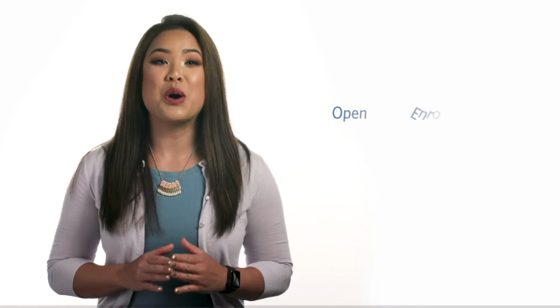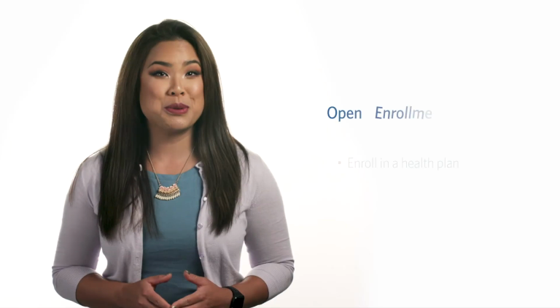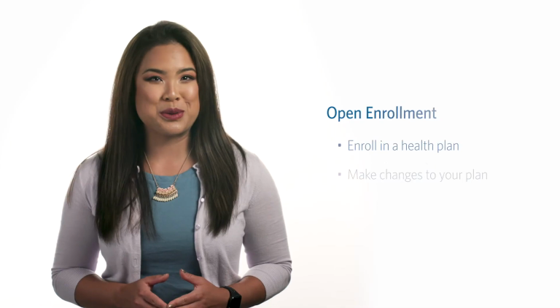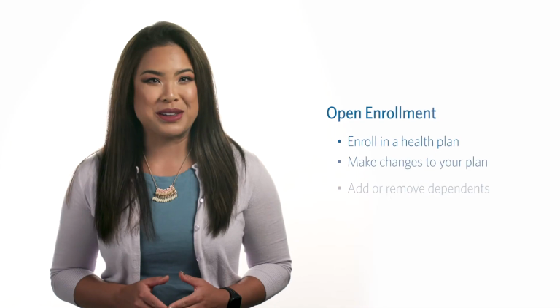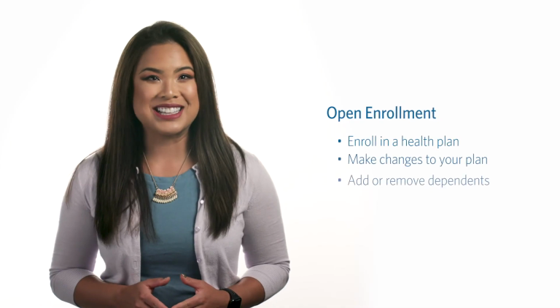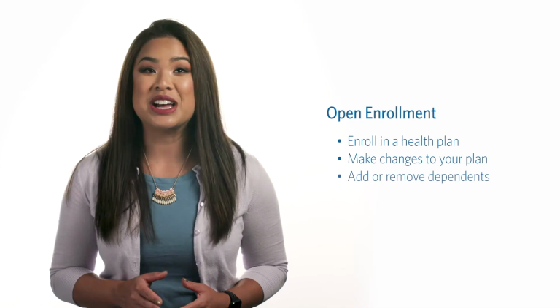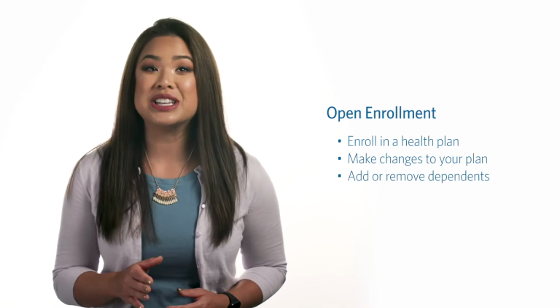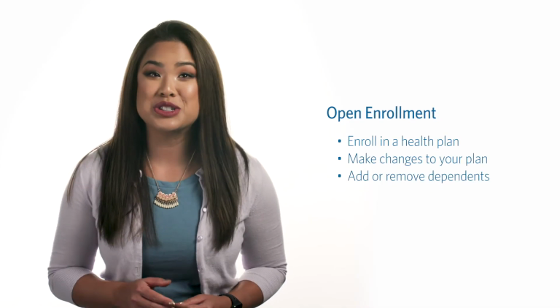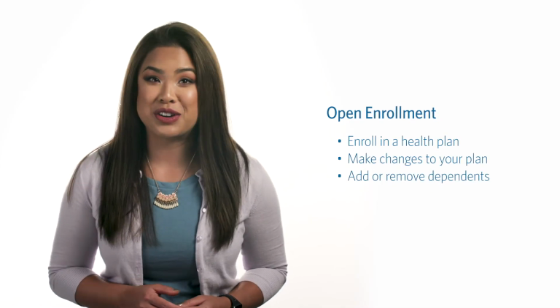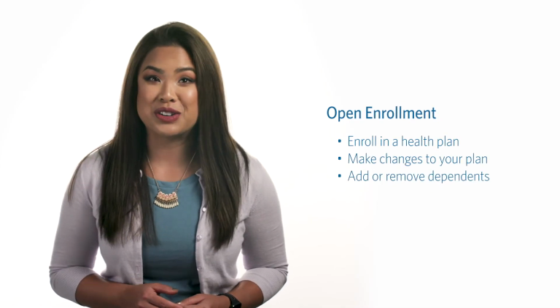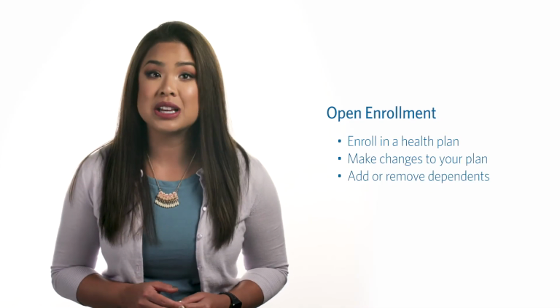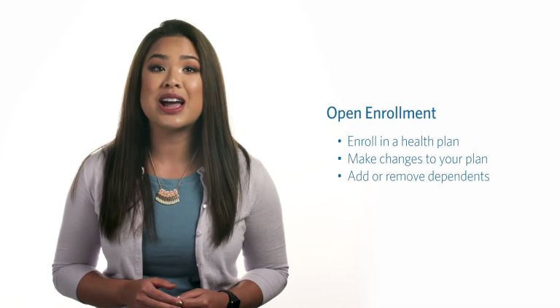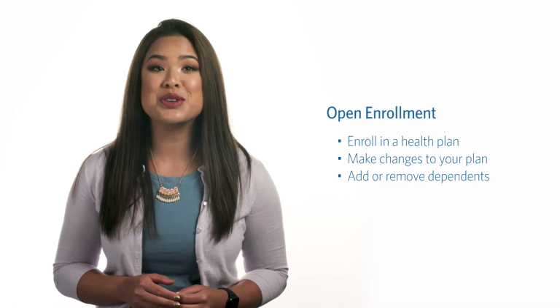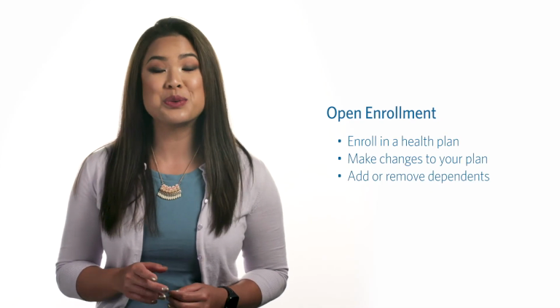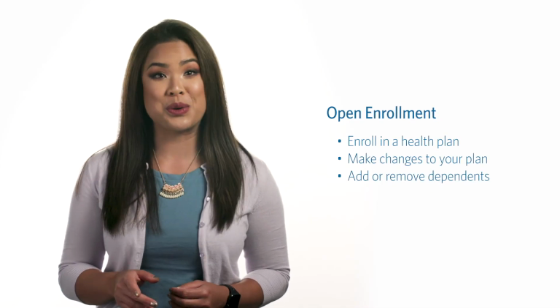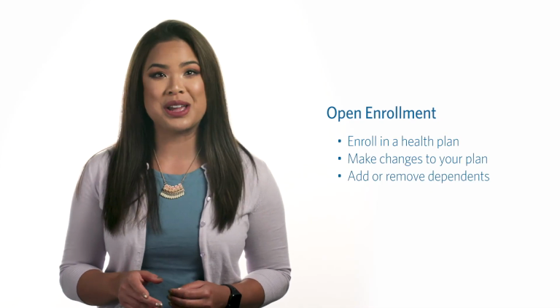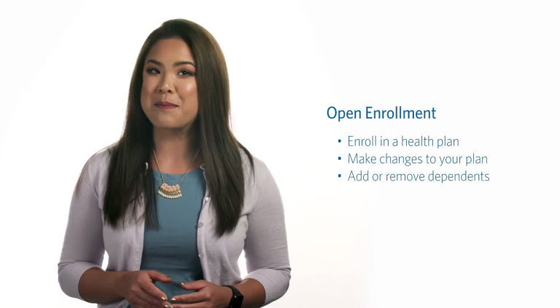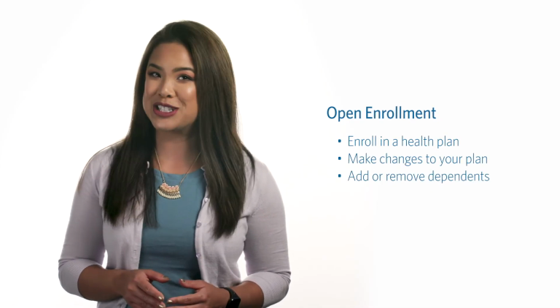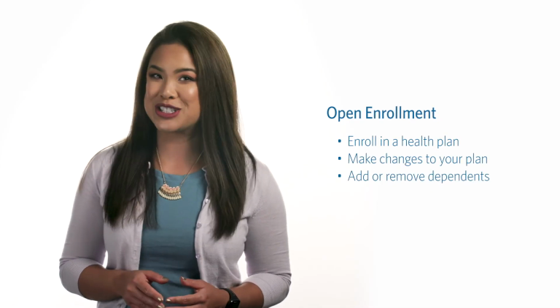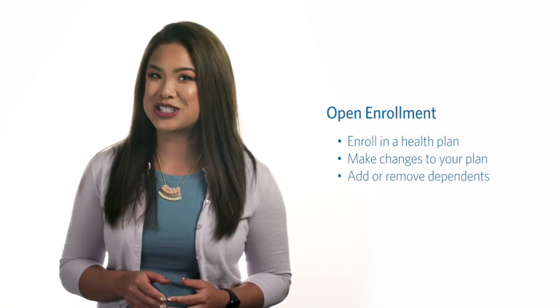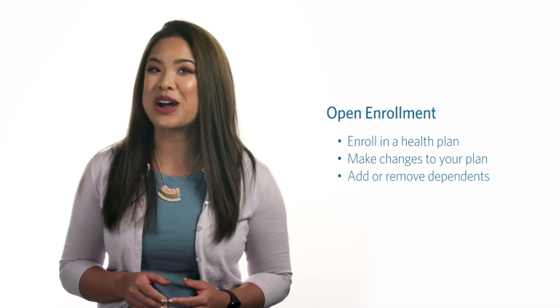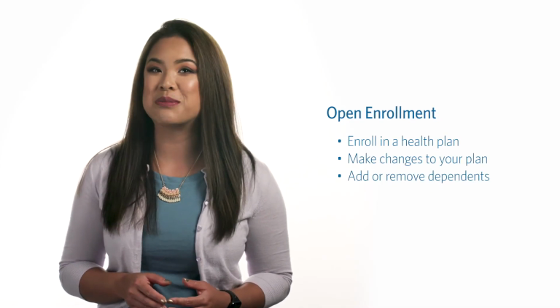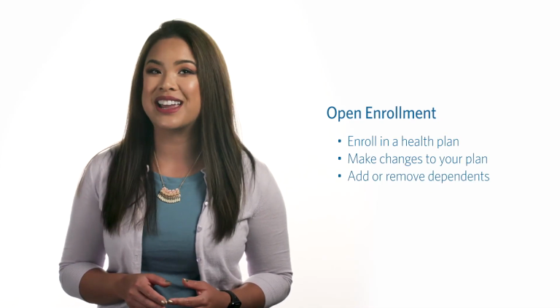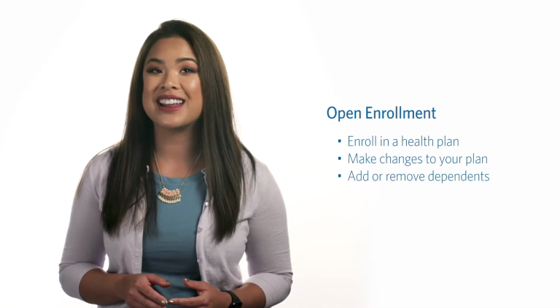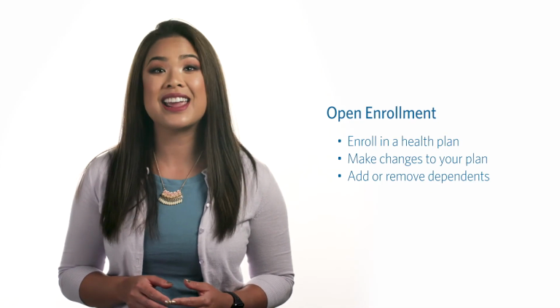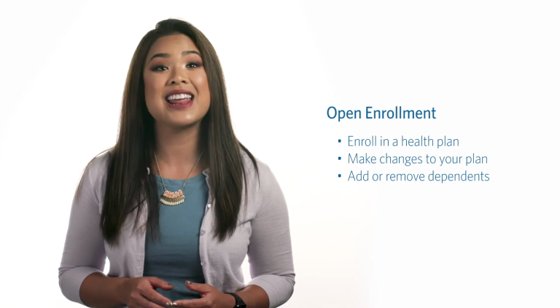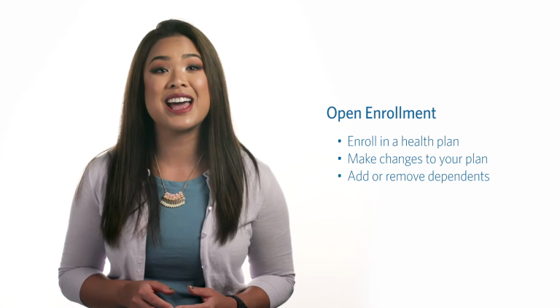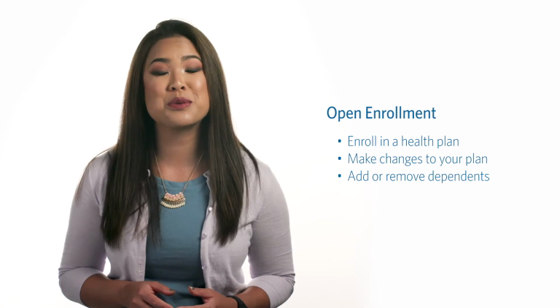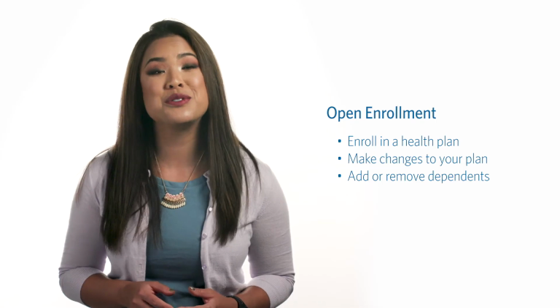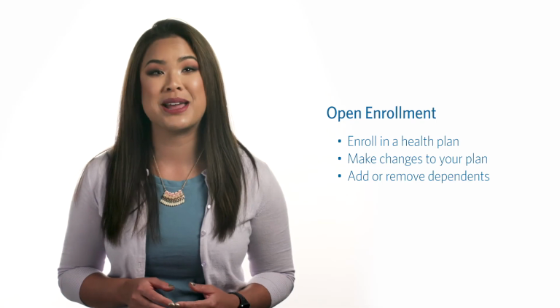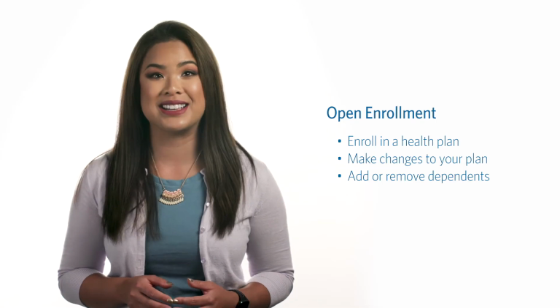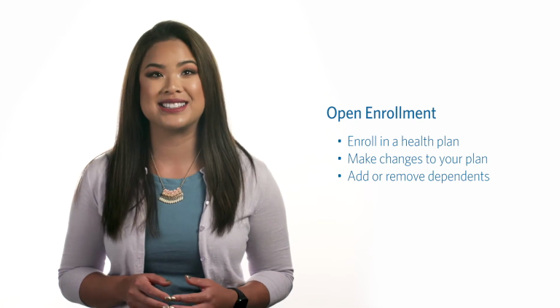Open Enrollment is held each fall to allow you to enroll, make changes to your health plan, and add or remove dependents.